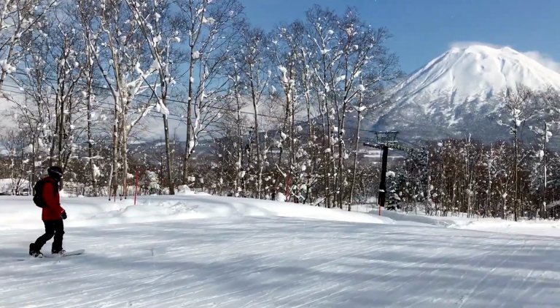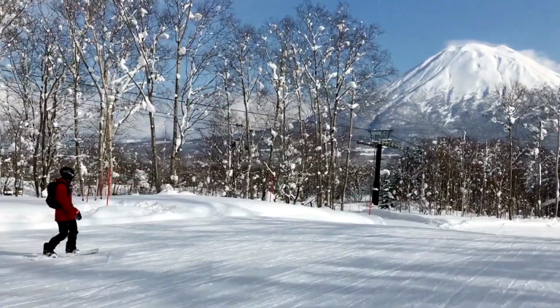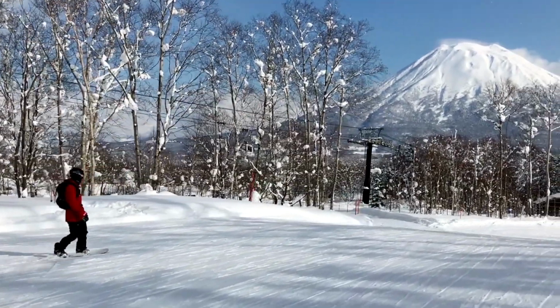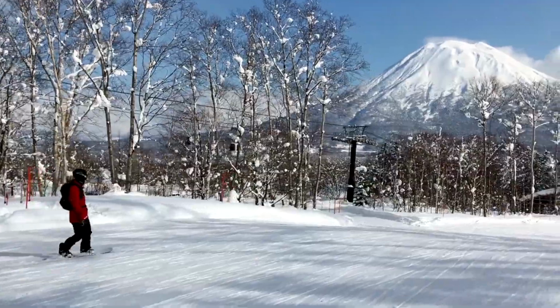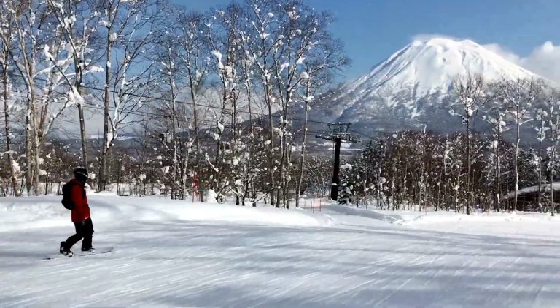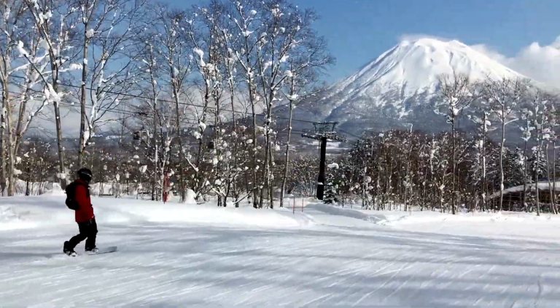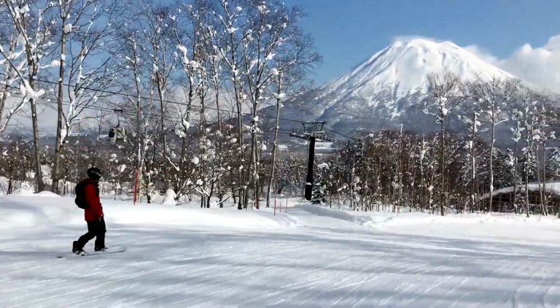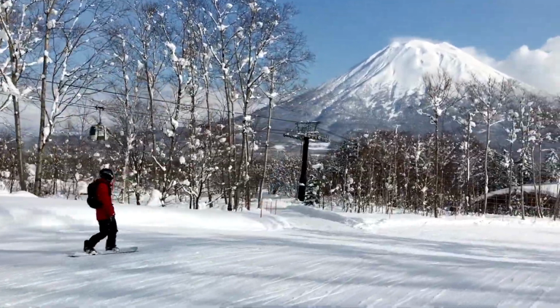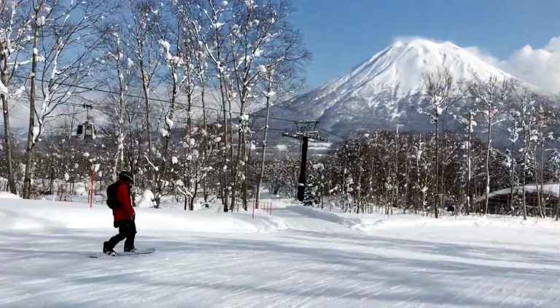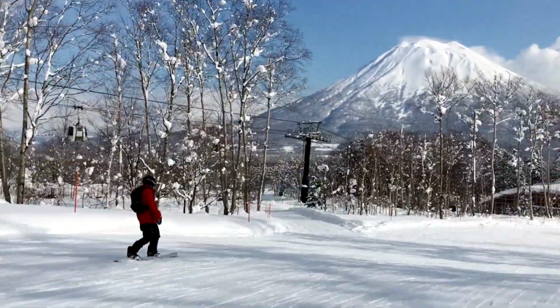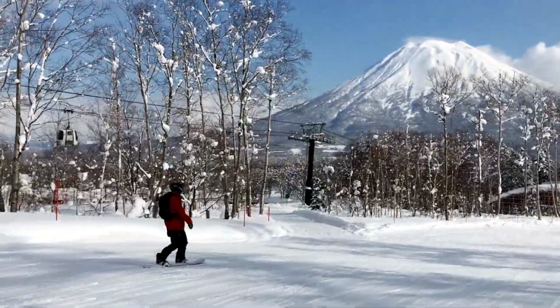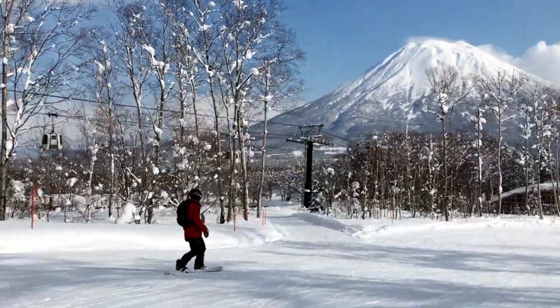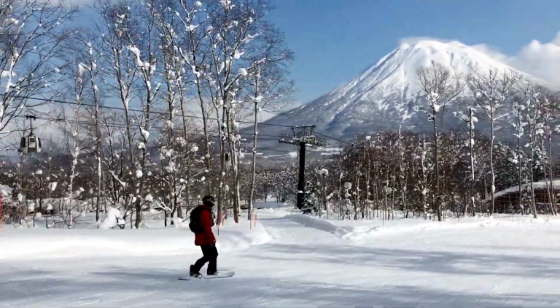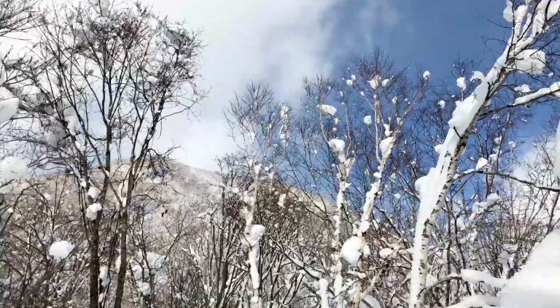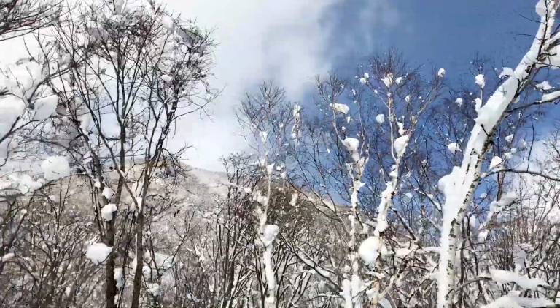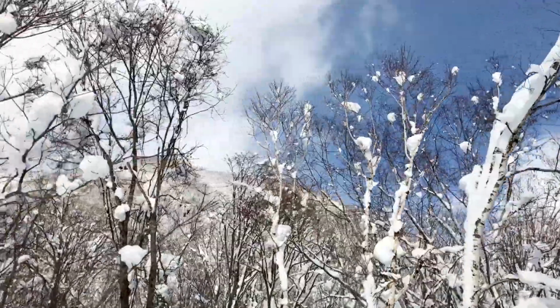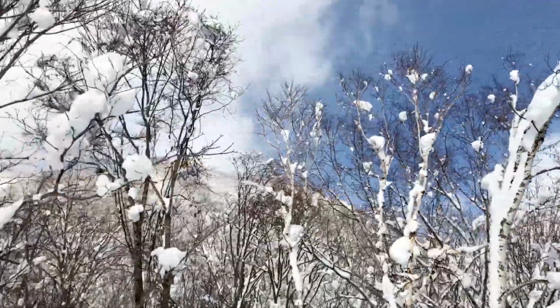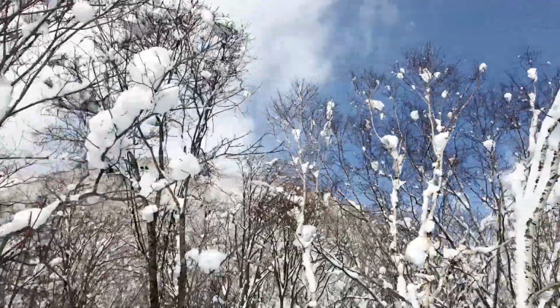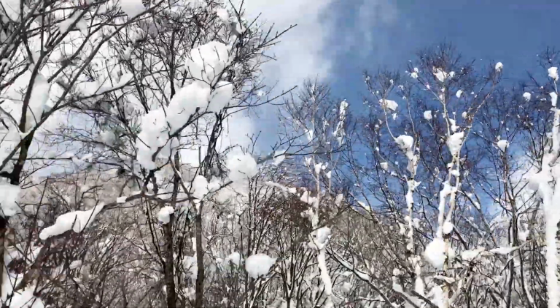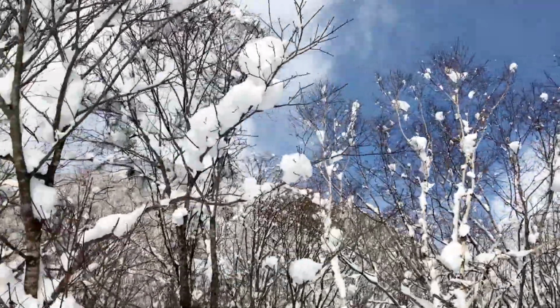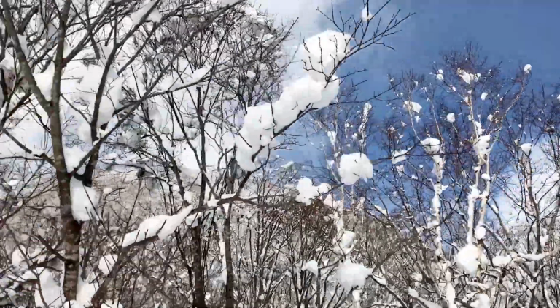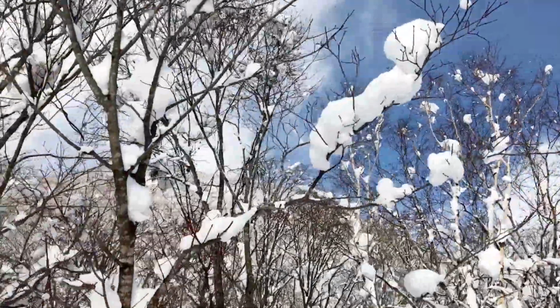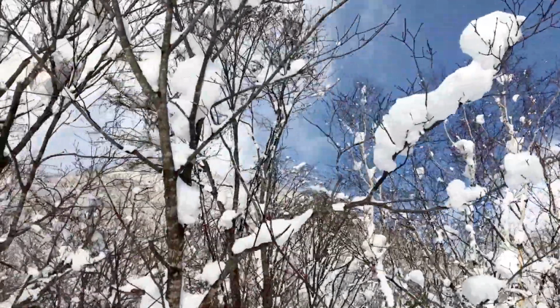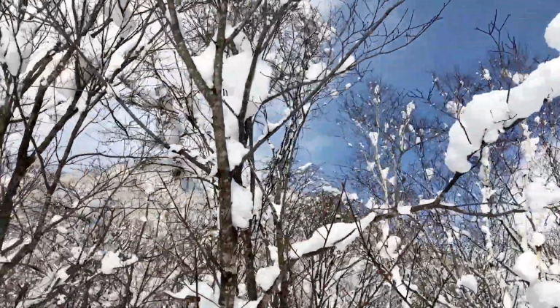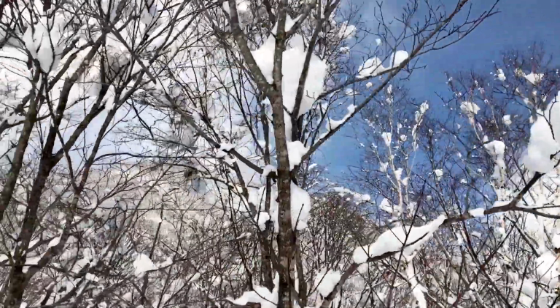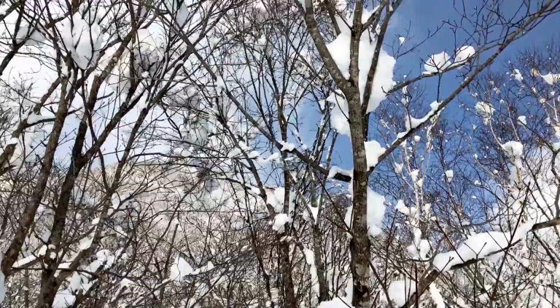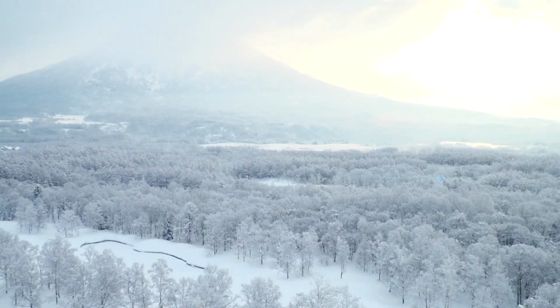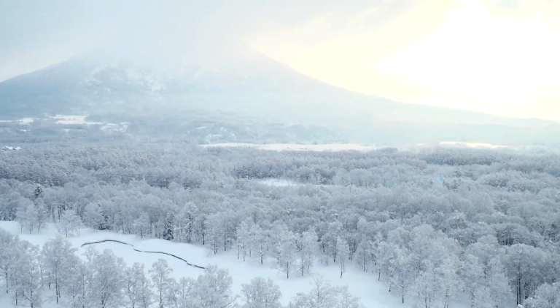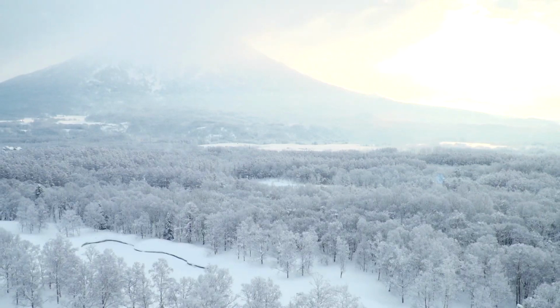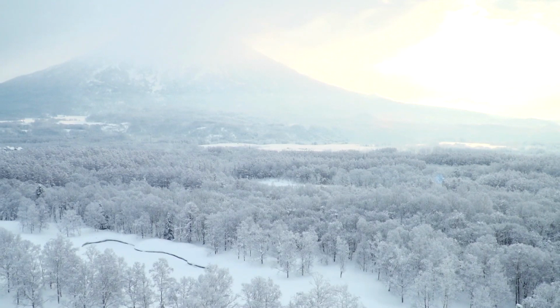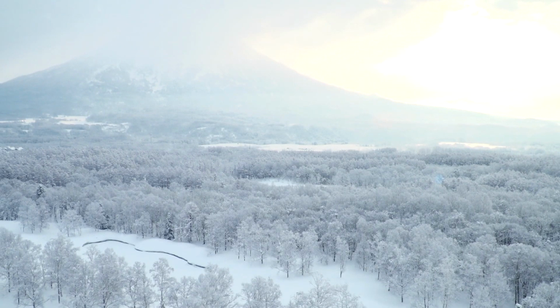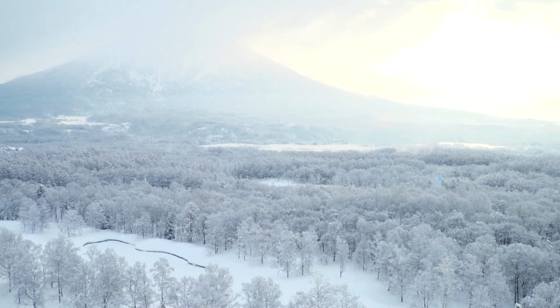The beauty of its scenery is why people come to Niseko, and clean energy is keeping this landscape beautiful.